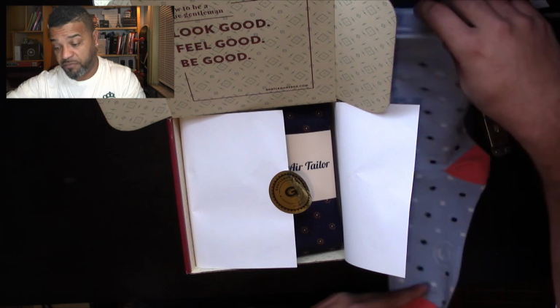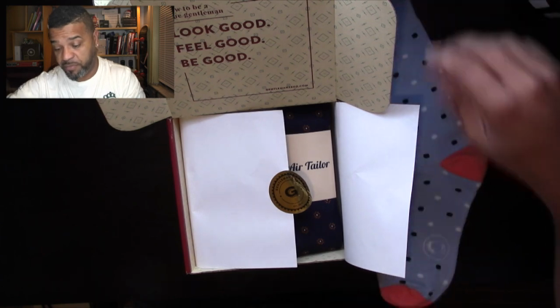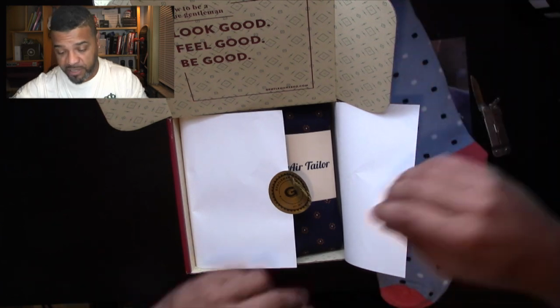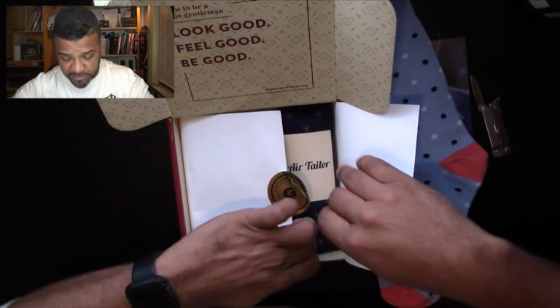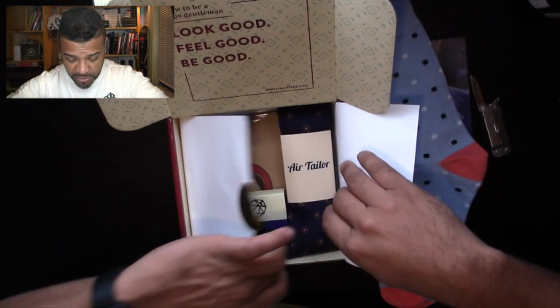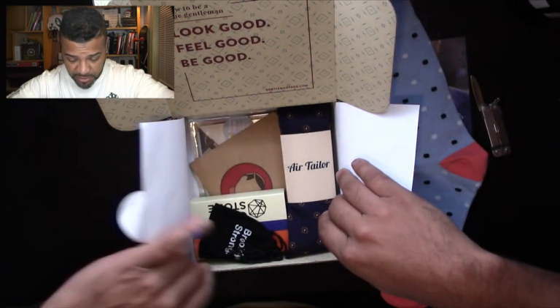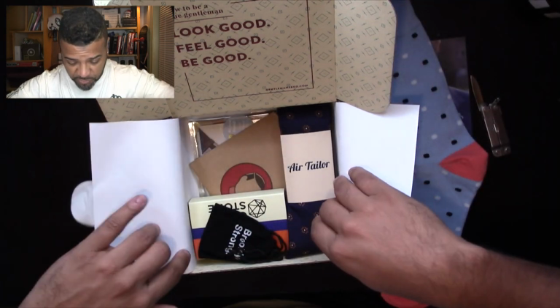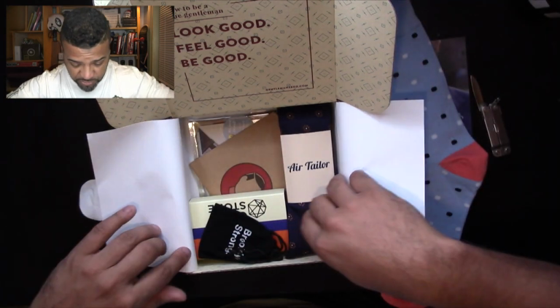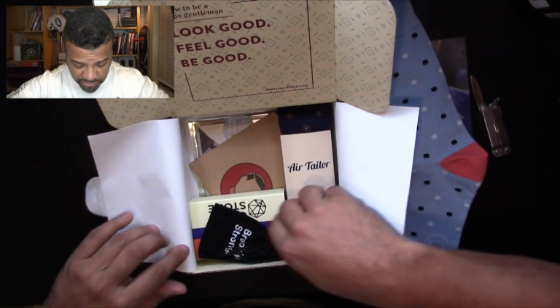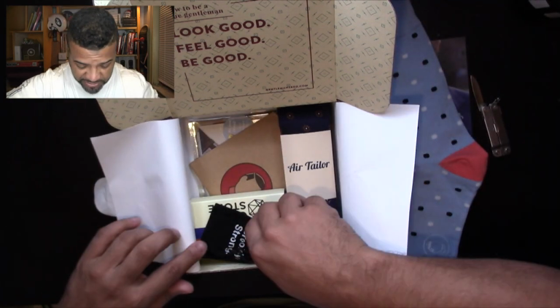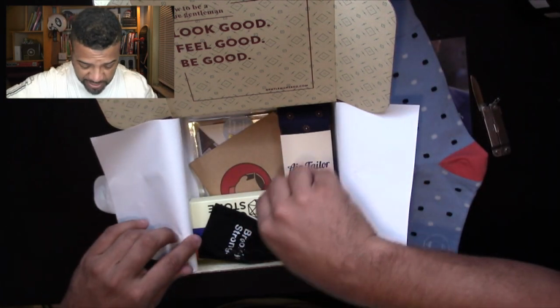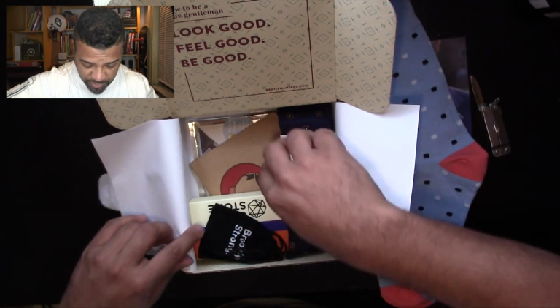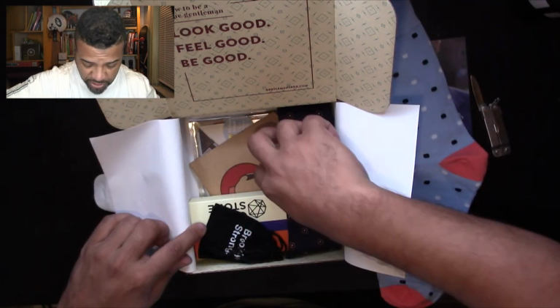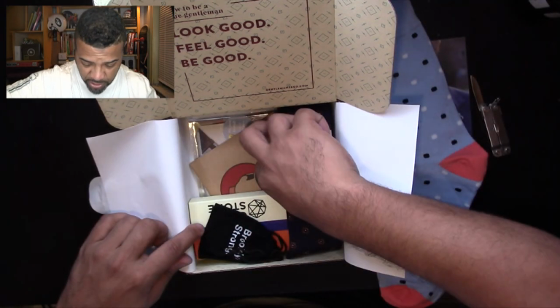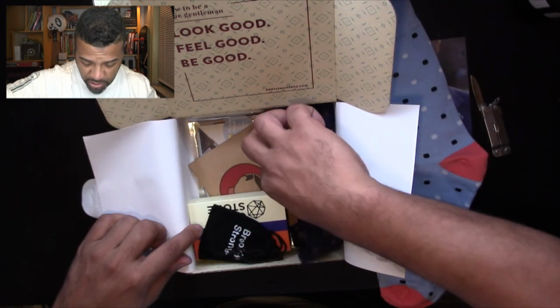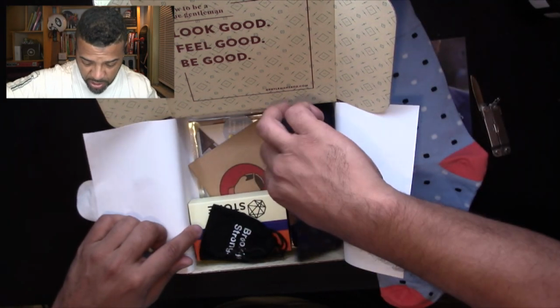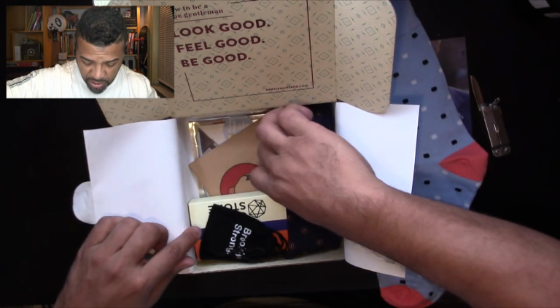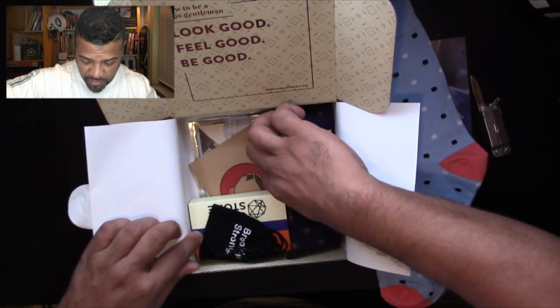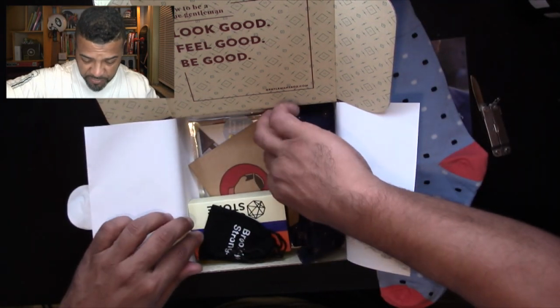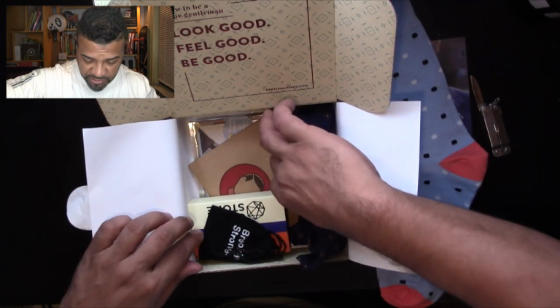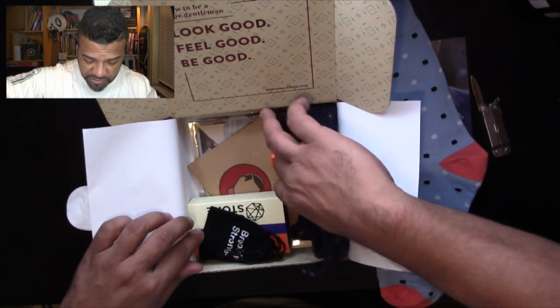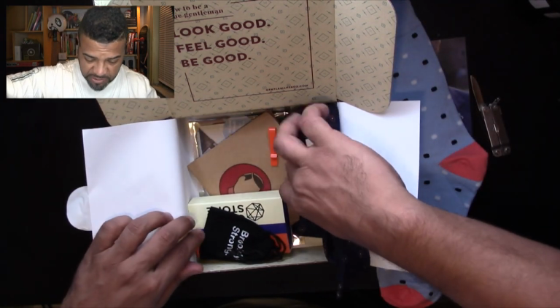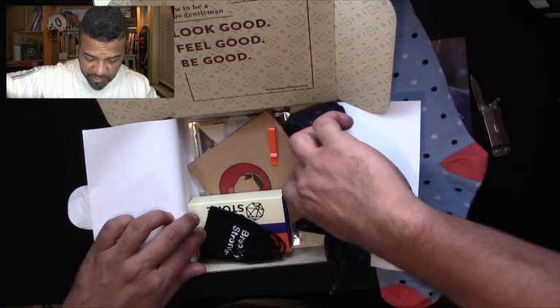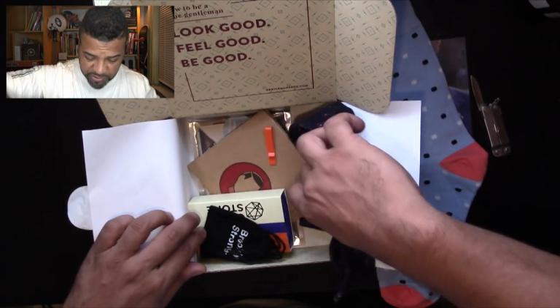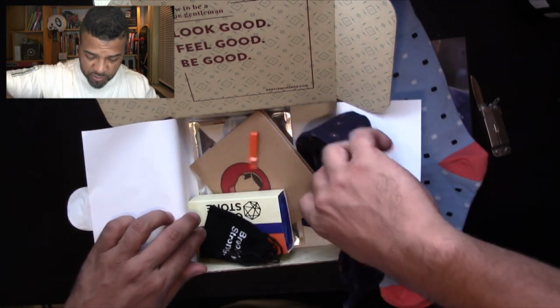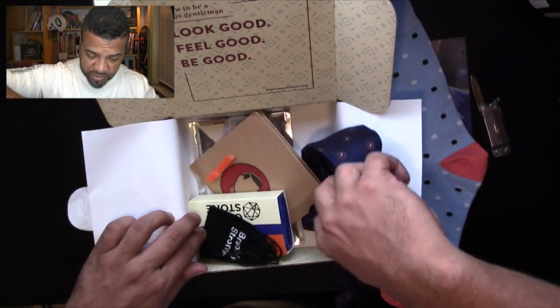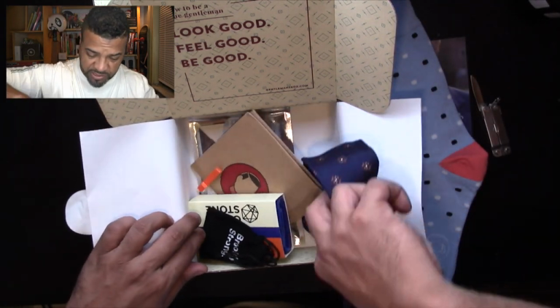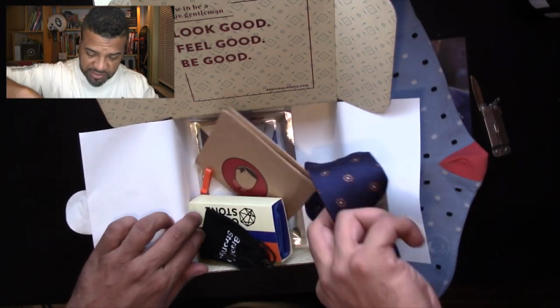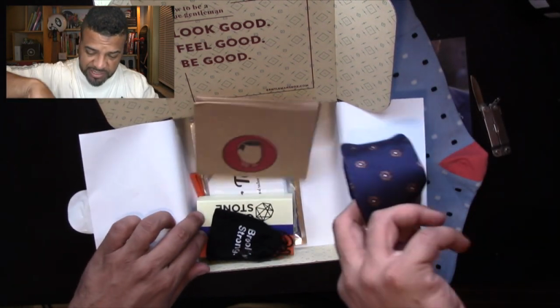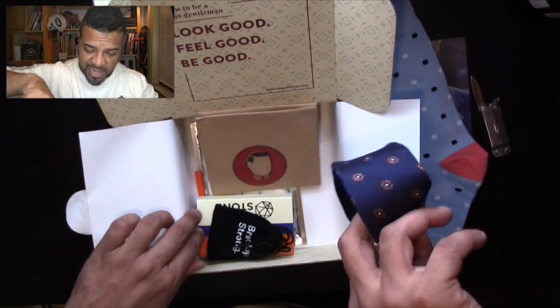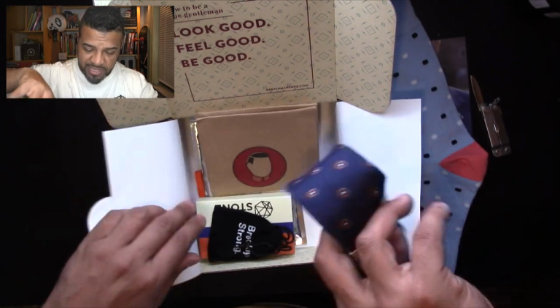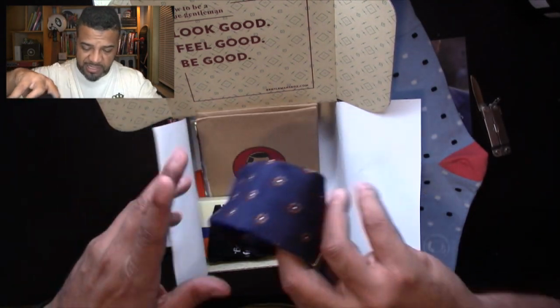Look at the details on the socks — they have a little button on there so you can put them together. In the wash or whatever, they don't get lost. Look how cool that is! I don't have a pair like this at all. Let's go to the next item.